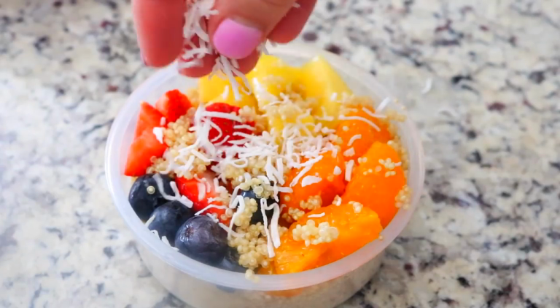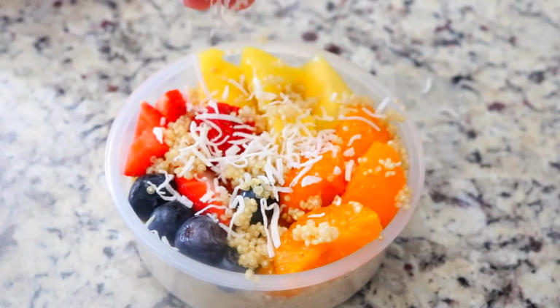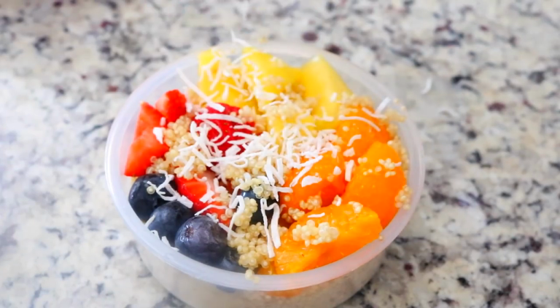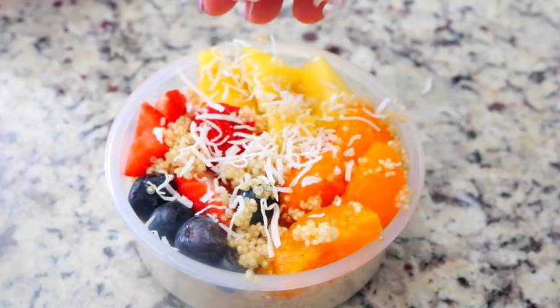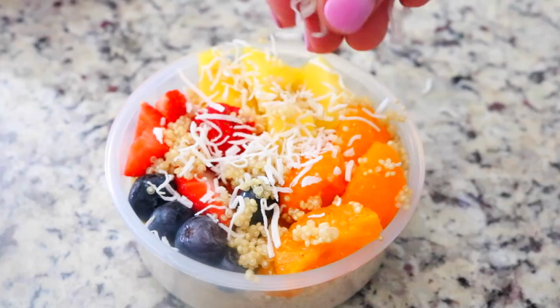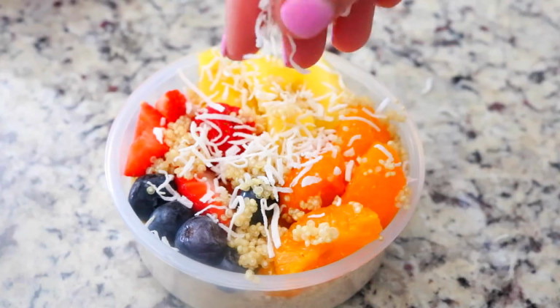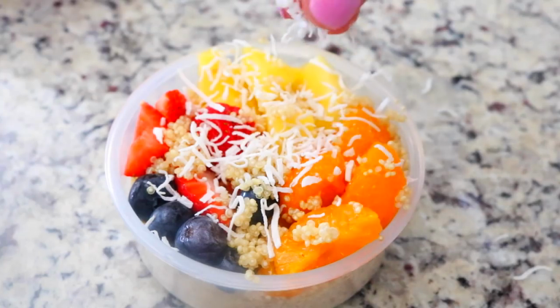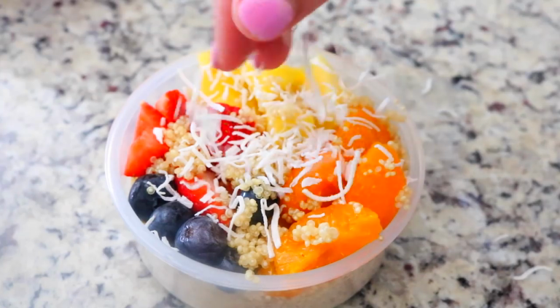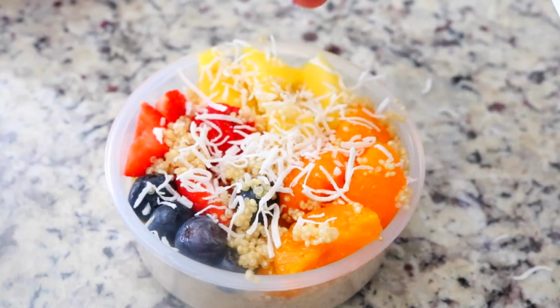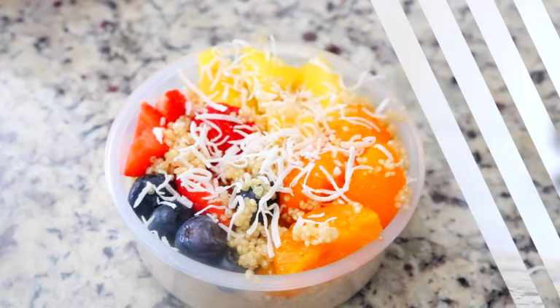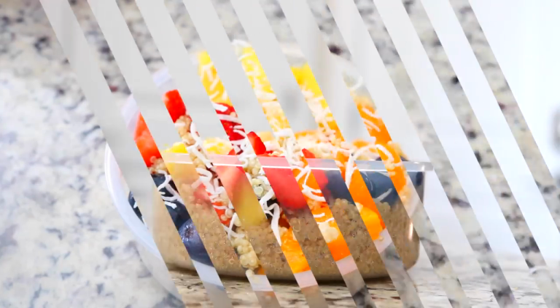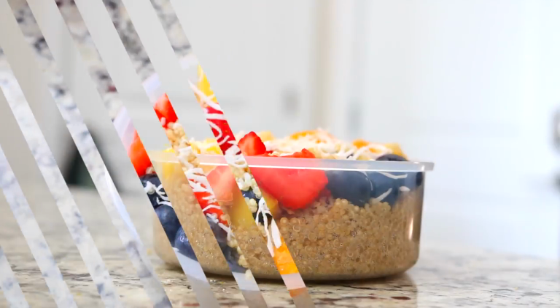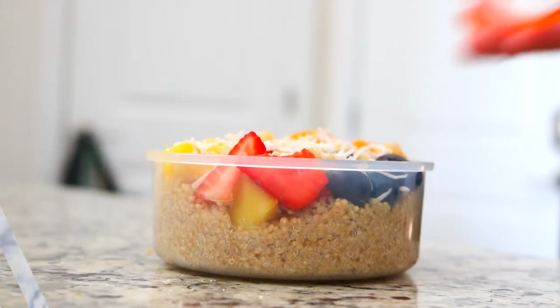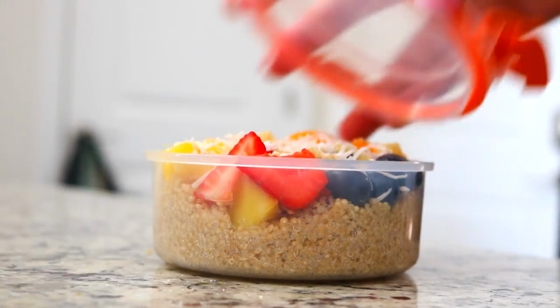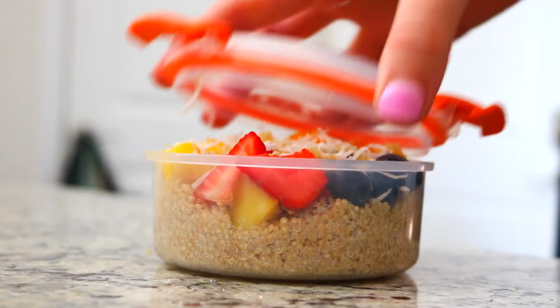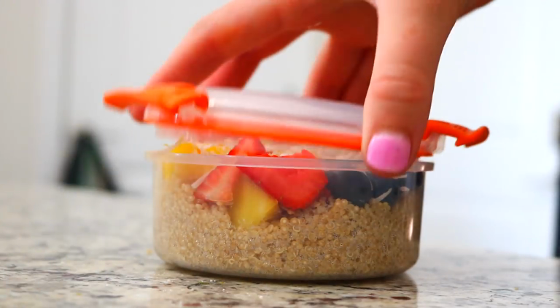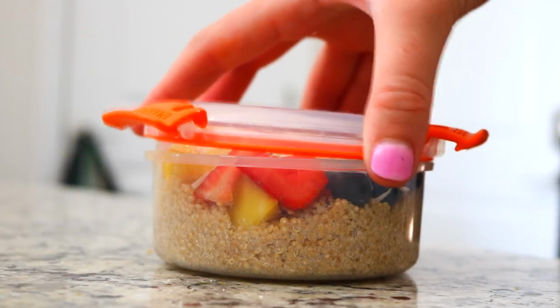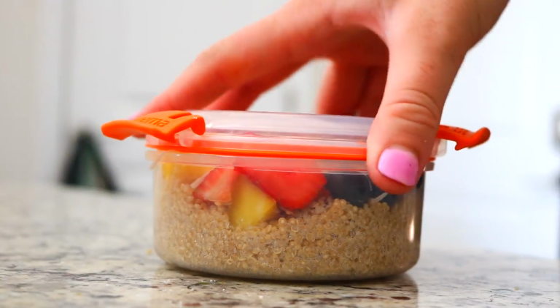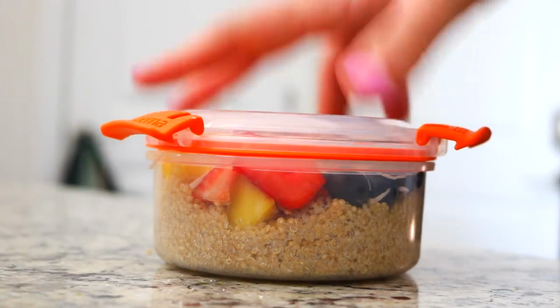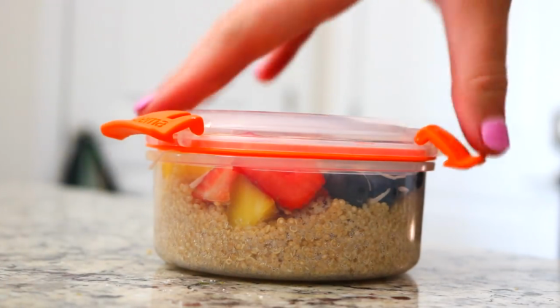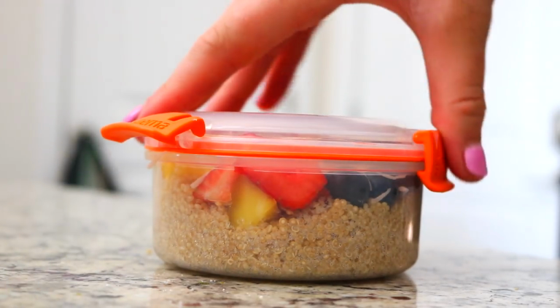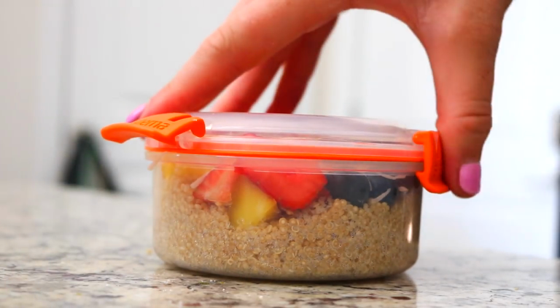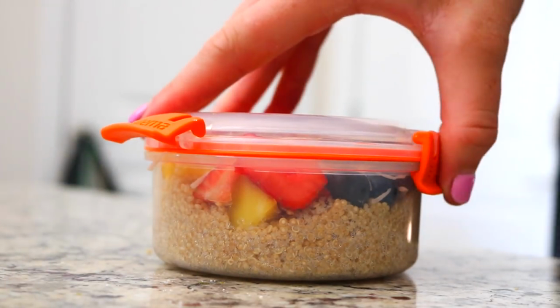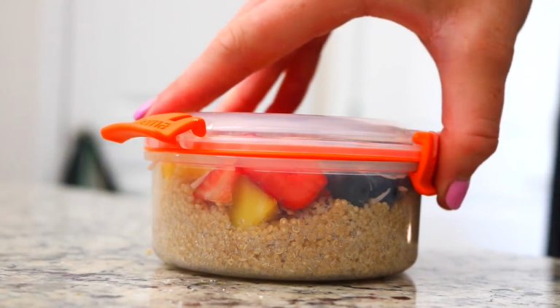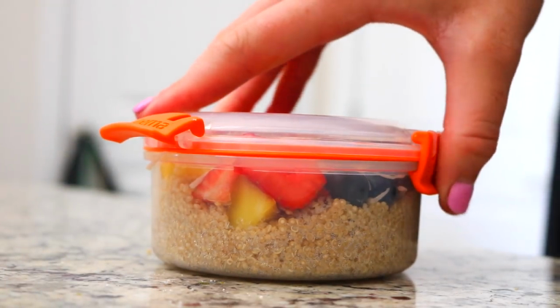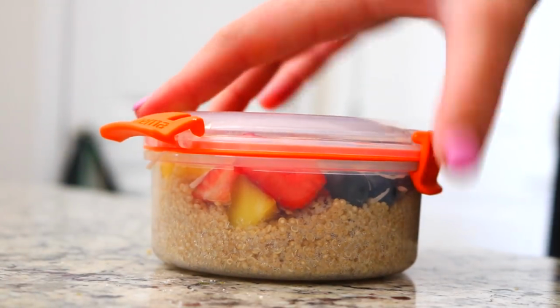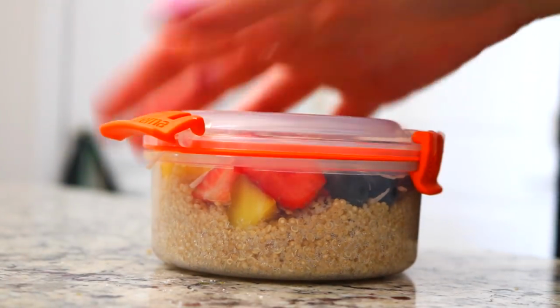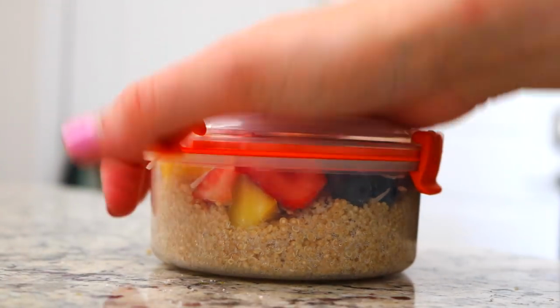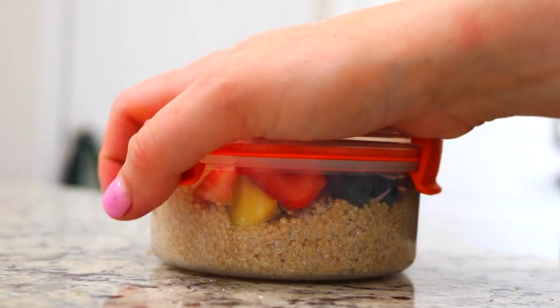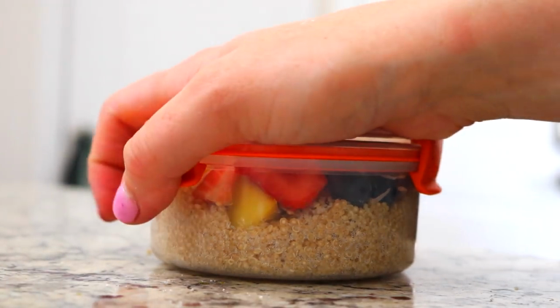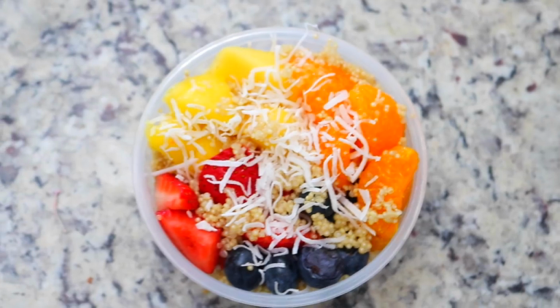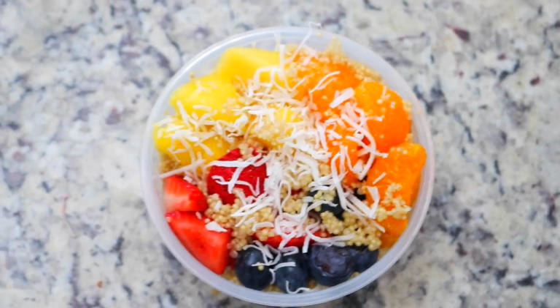One of my favorite go-to breakfasts for the past year has been just taking a half cup of quinoa and adding some fresh fruit to it. And how cute is this little to-go container I've been using? I love it!